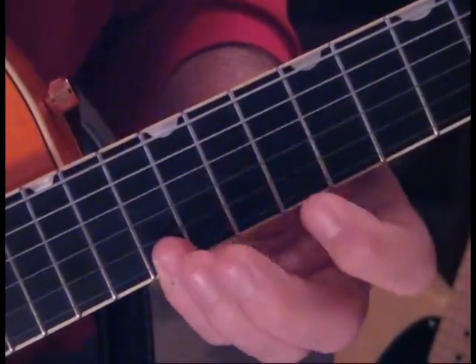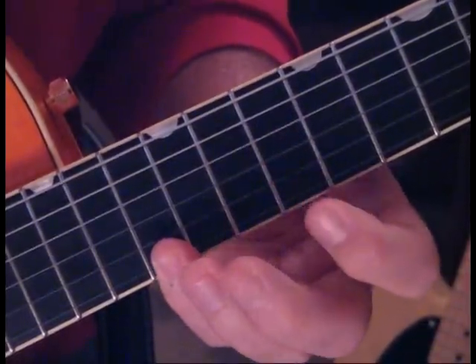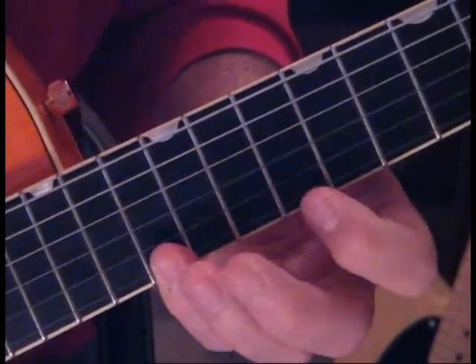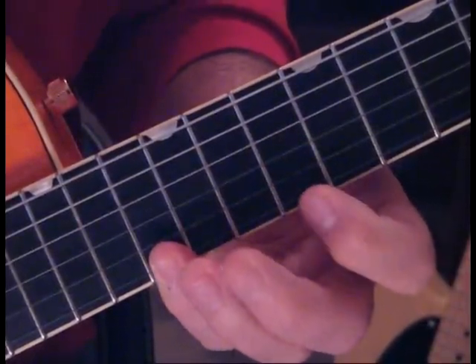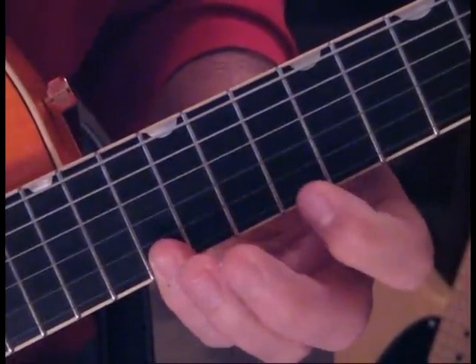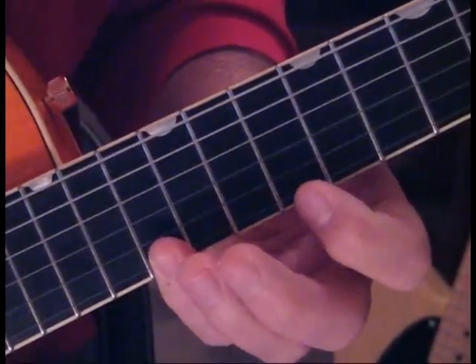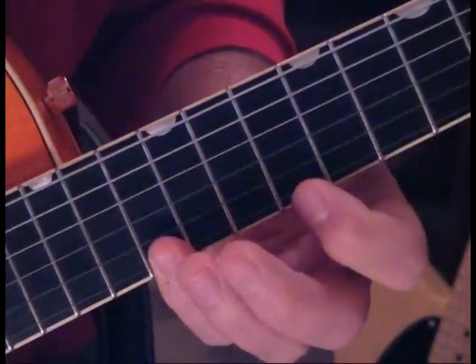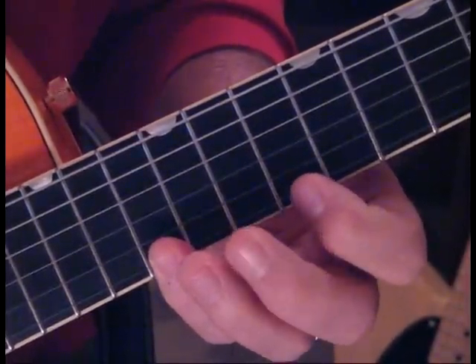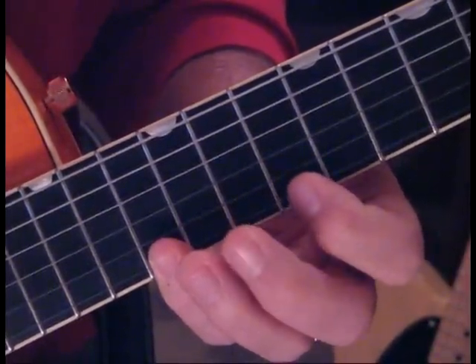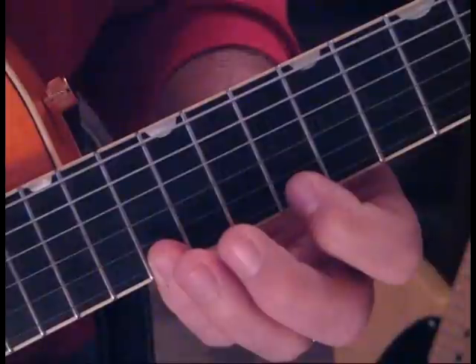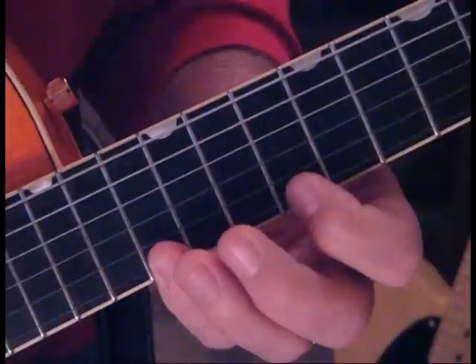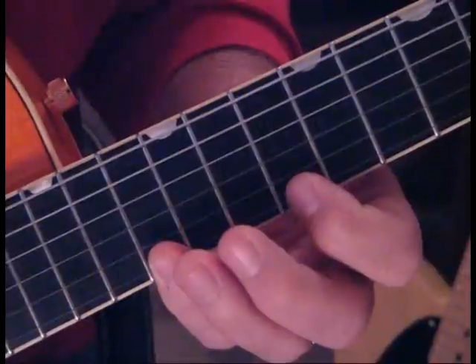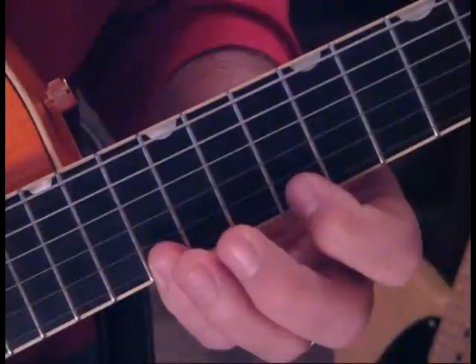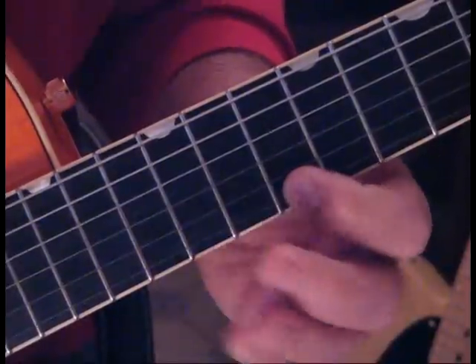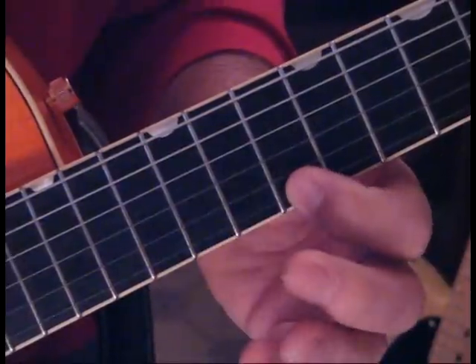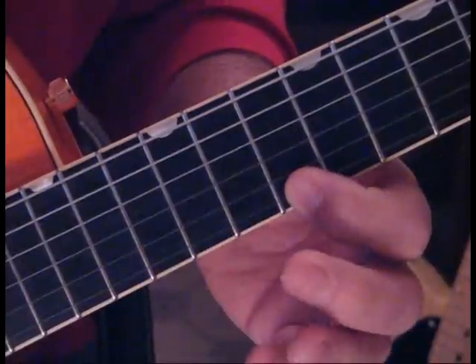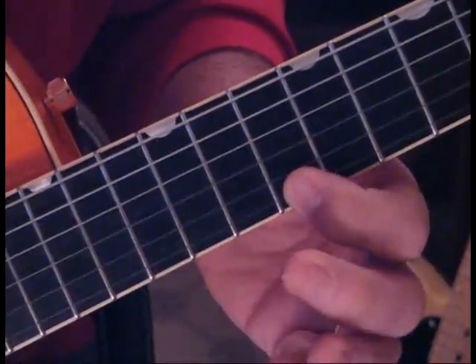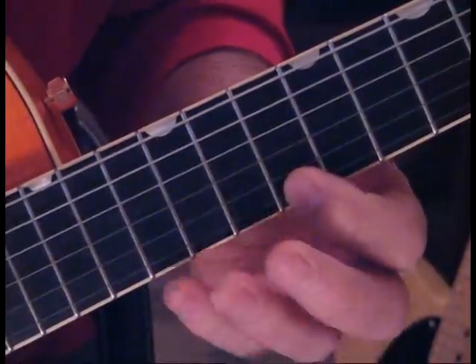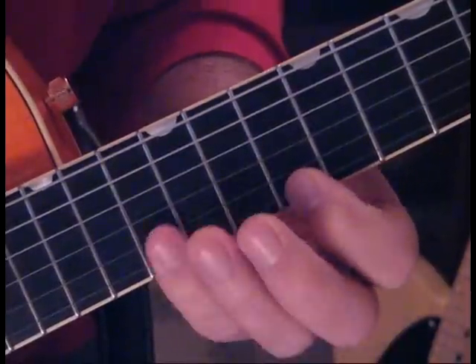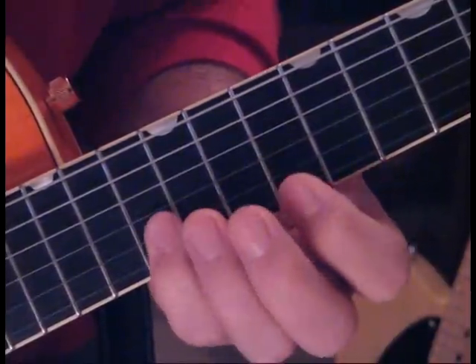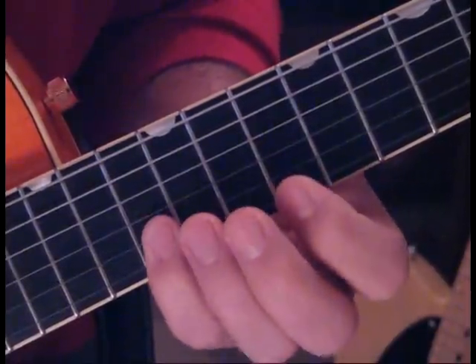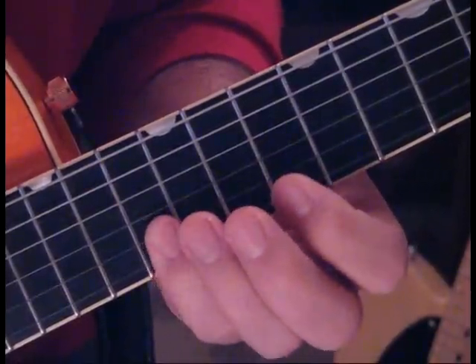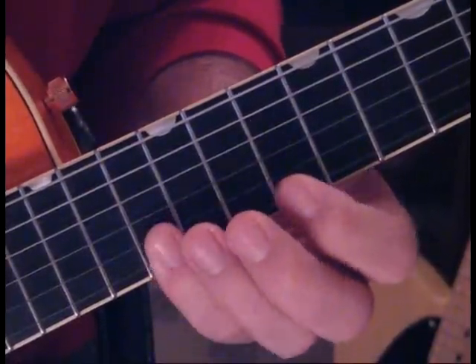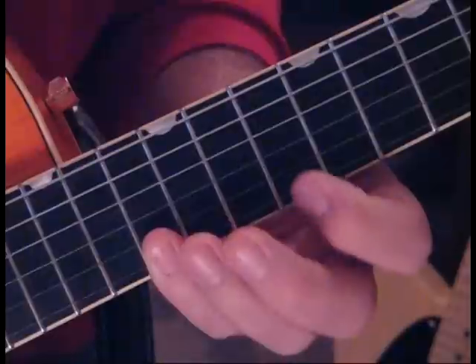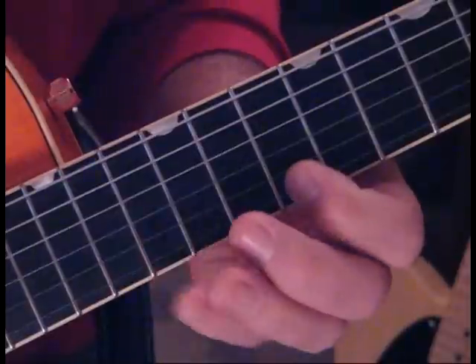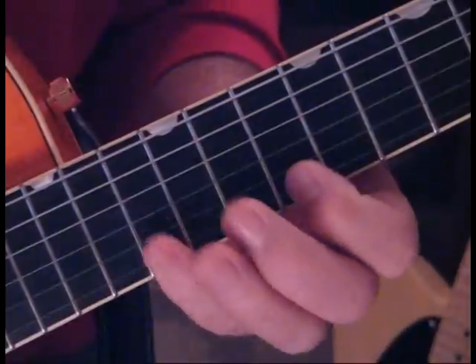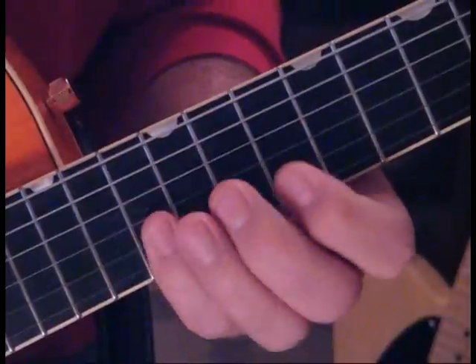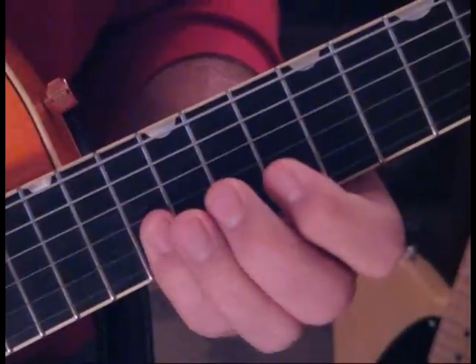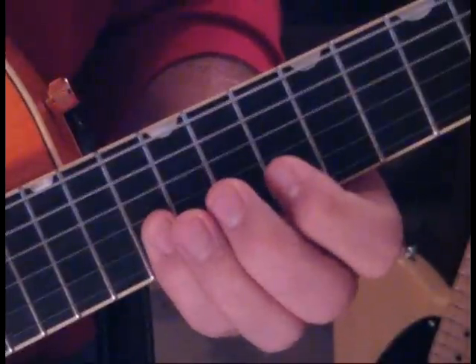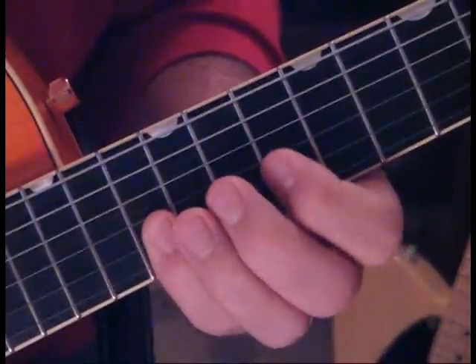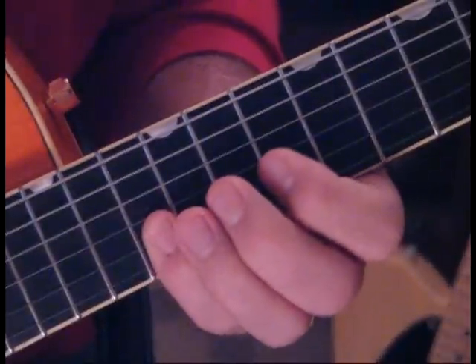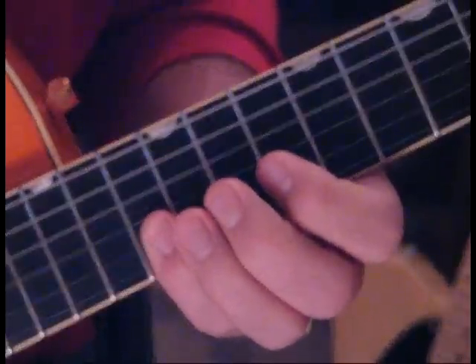Now we're going to go from 13 to 10 on the 1st string, then 13 to 10 on the 2nd string.